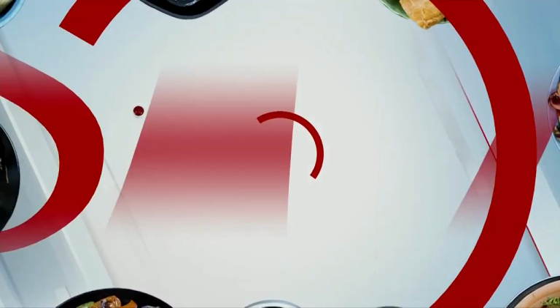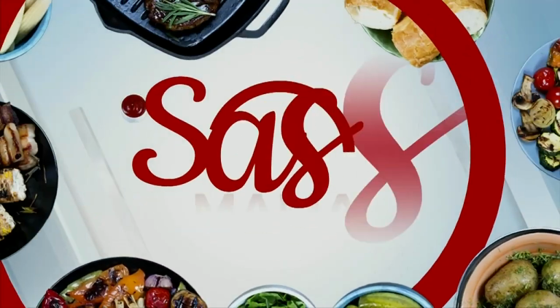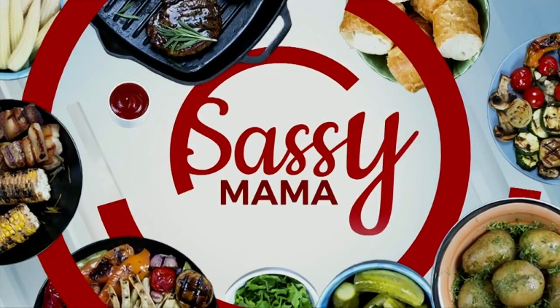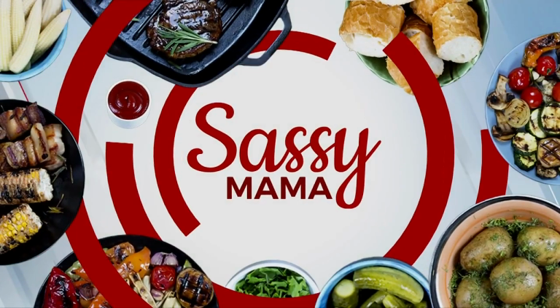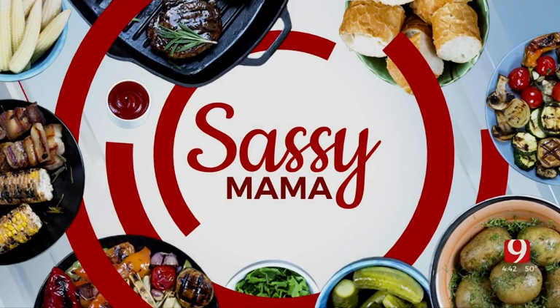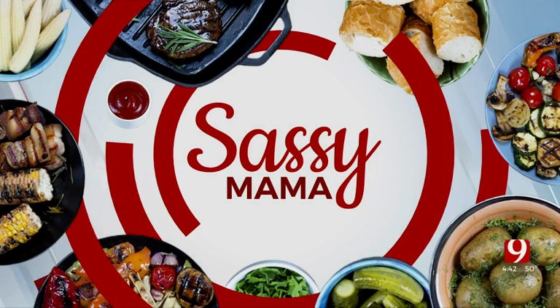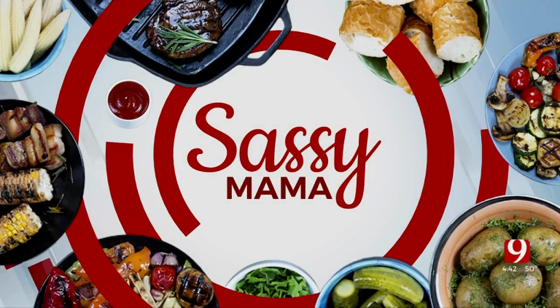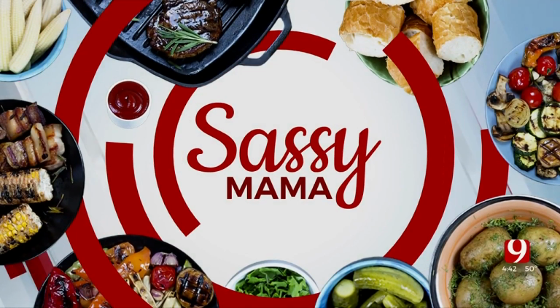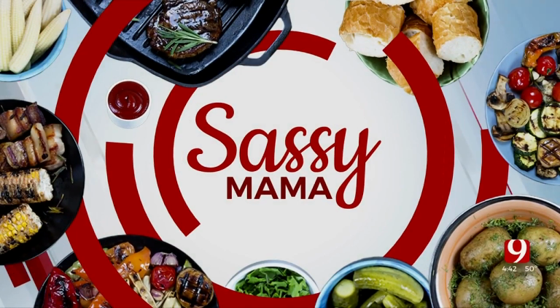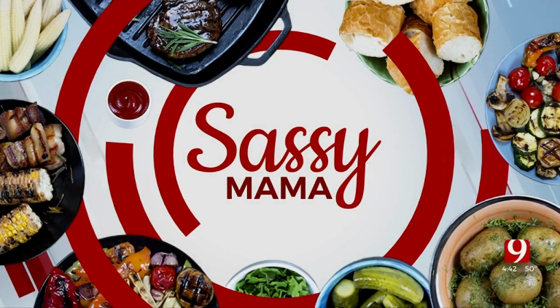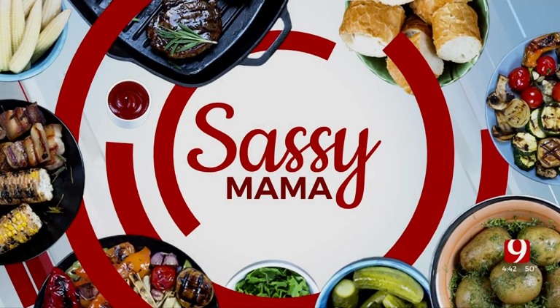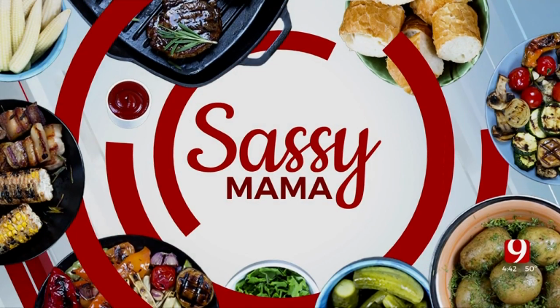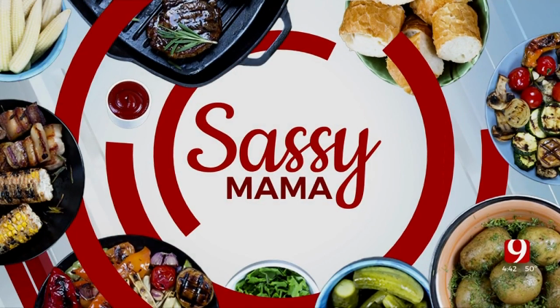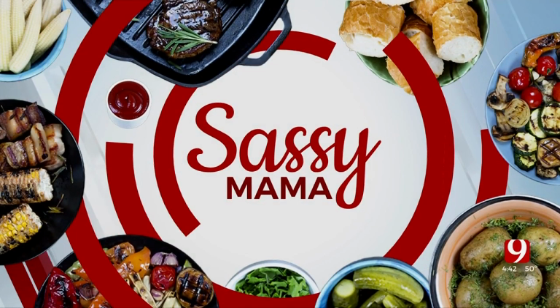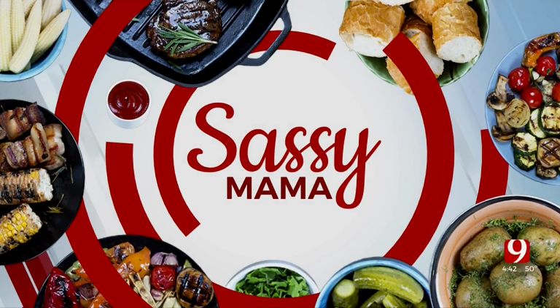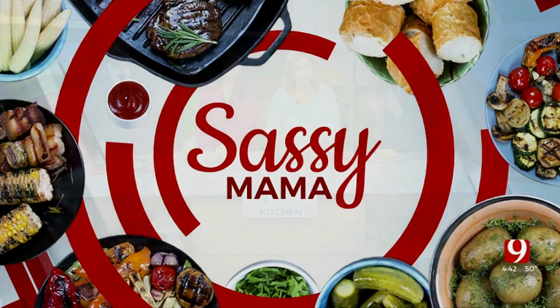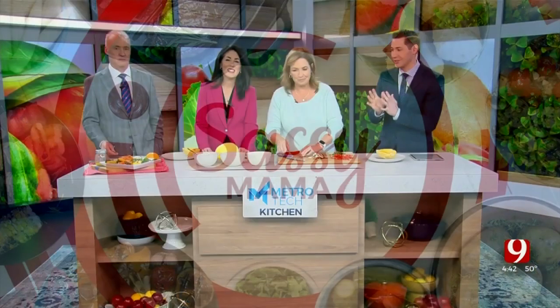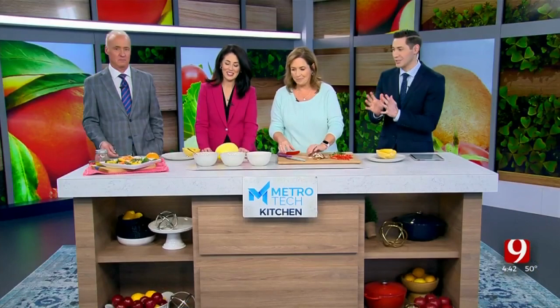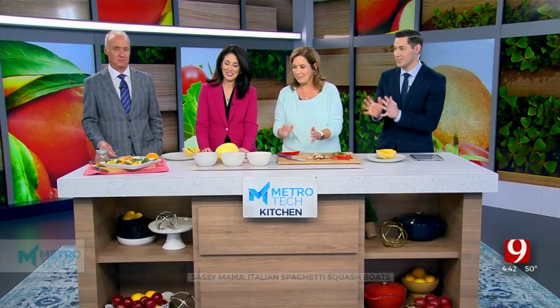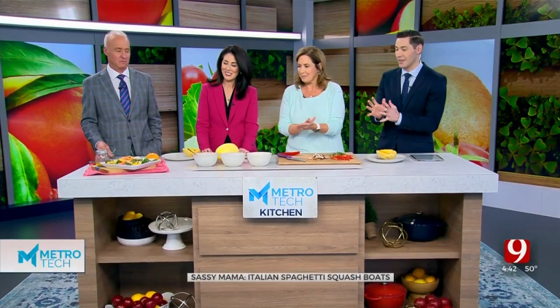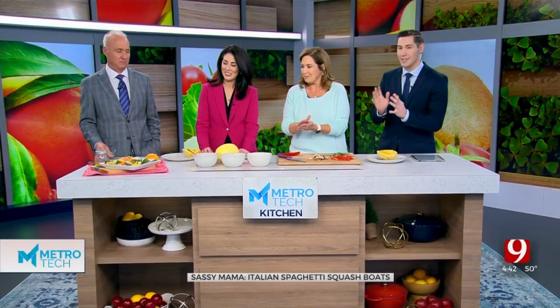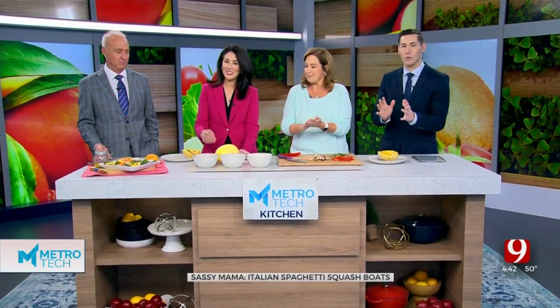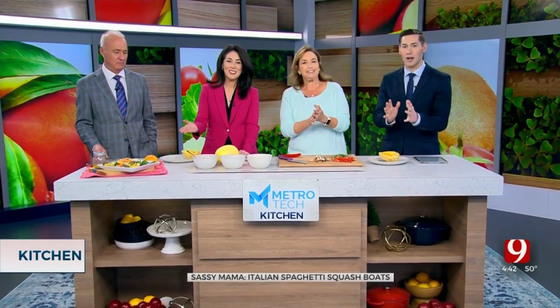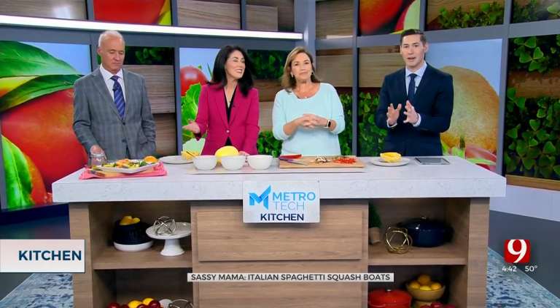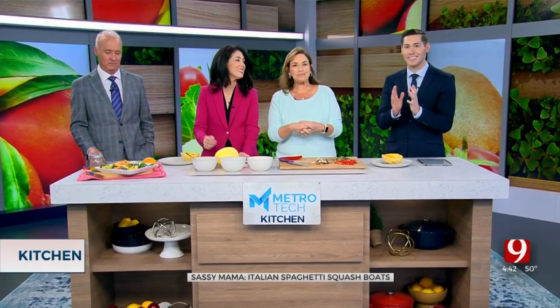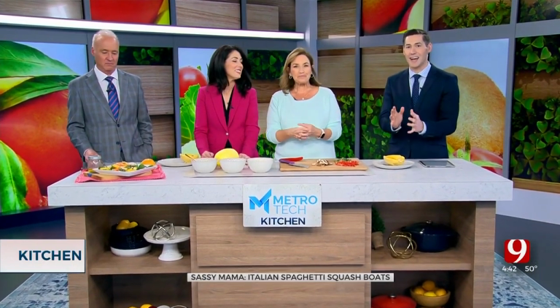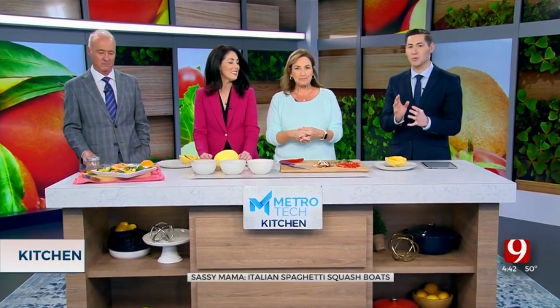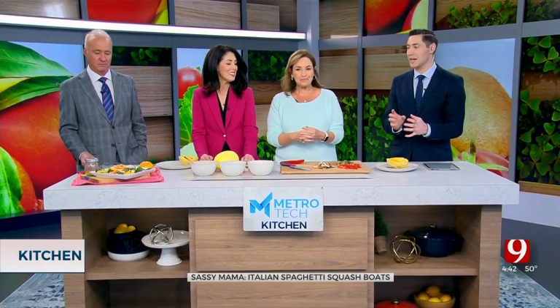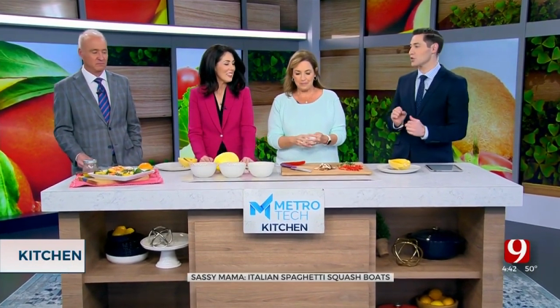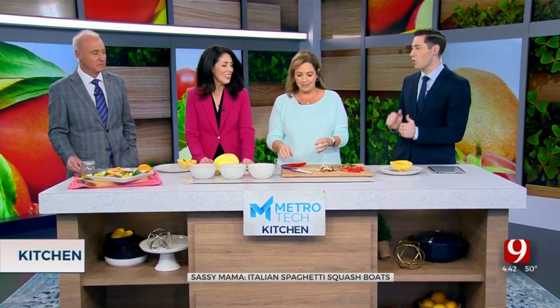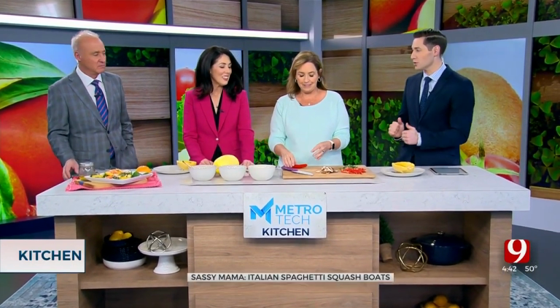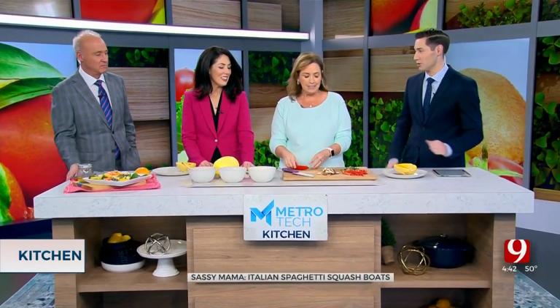Welcome back to the Metro Tech Kitchen. Sassy Mama showed us earlier how to make that fennel and citrus salad. Now we're talking about the Italian spaghetti squash bowl.